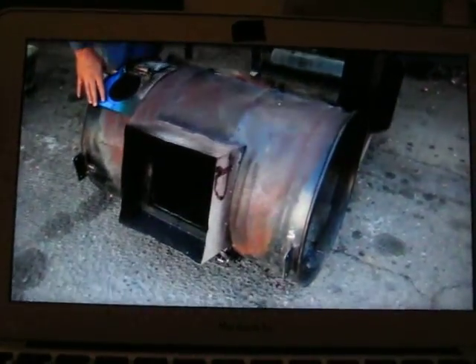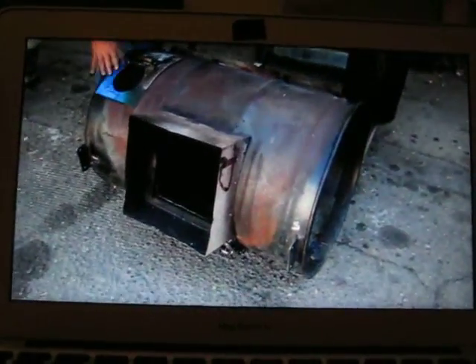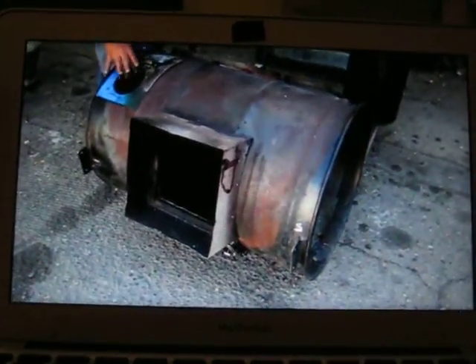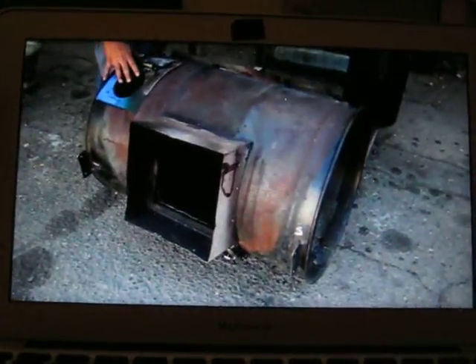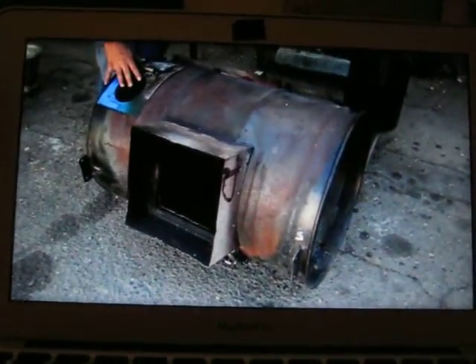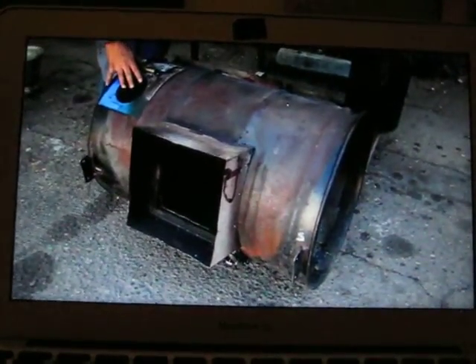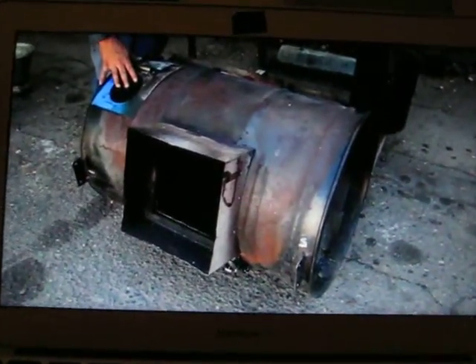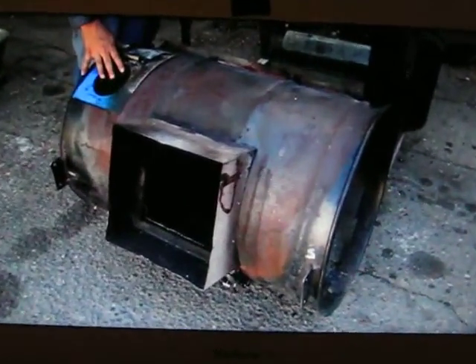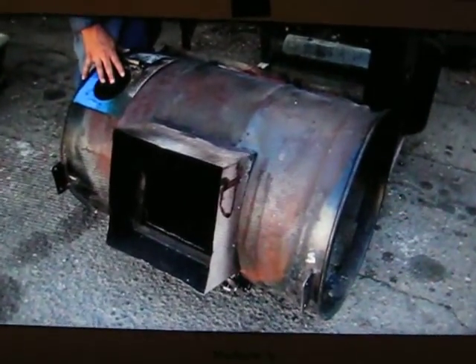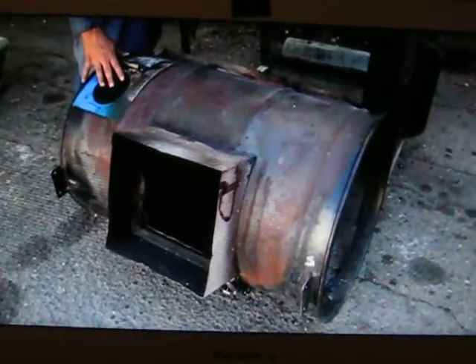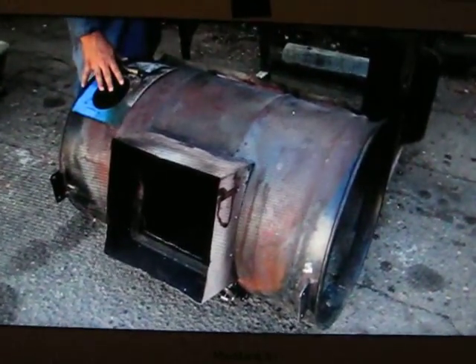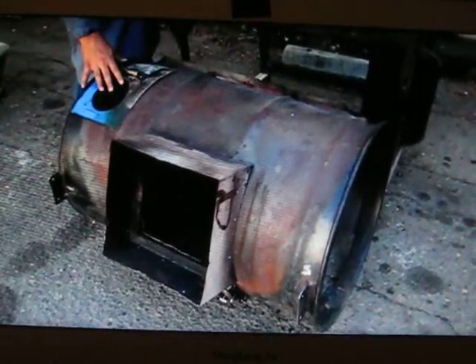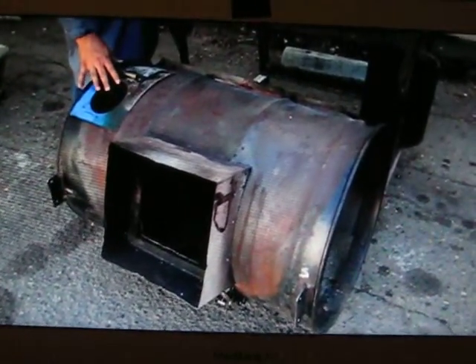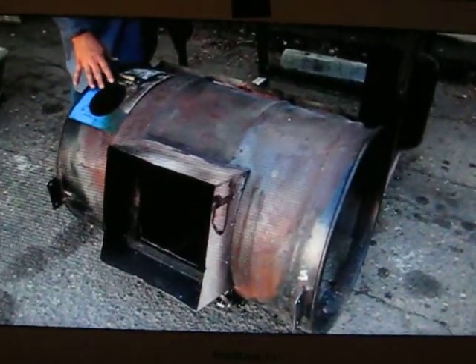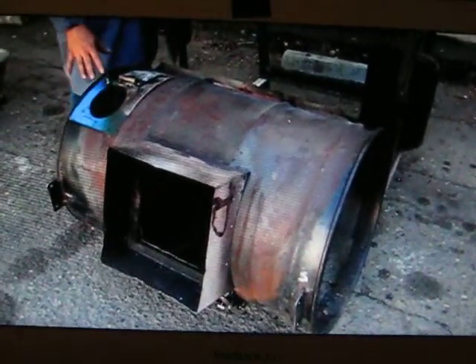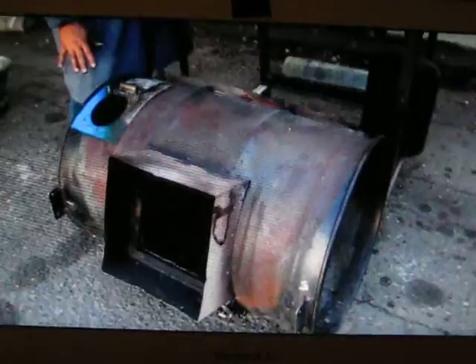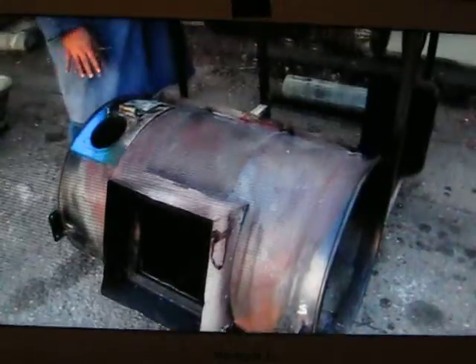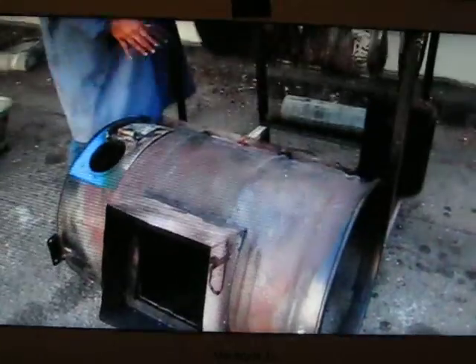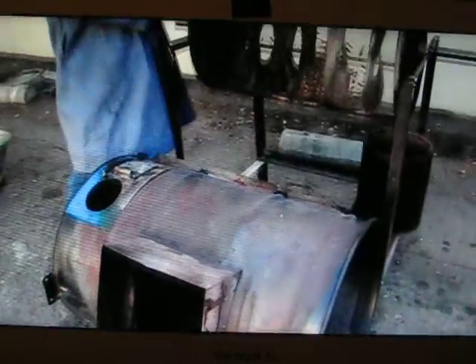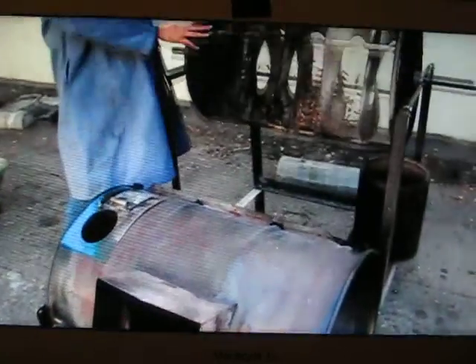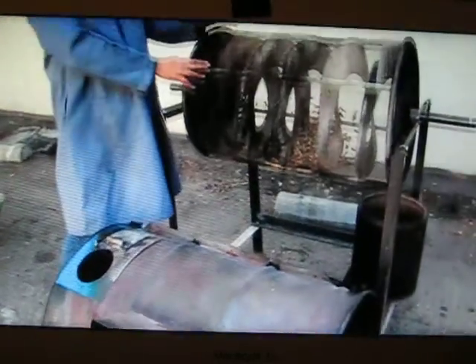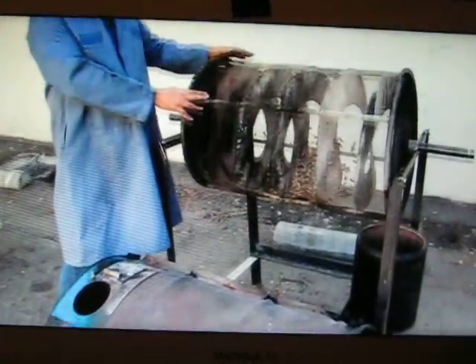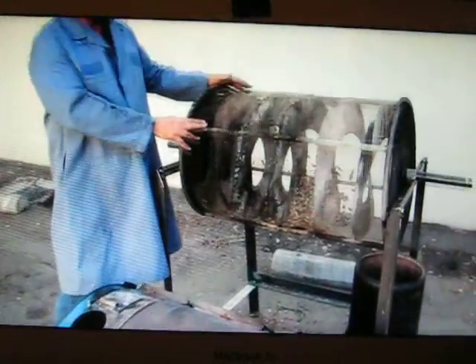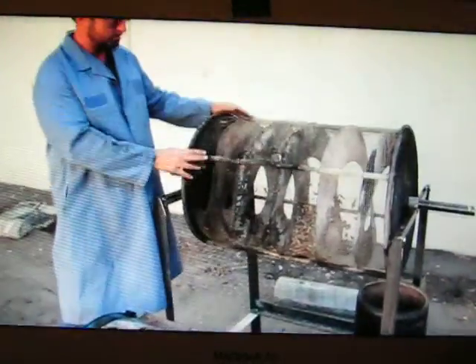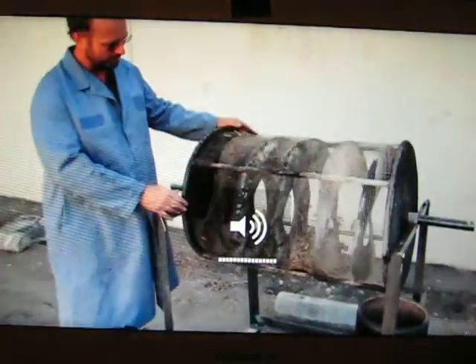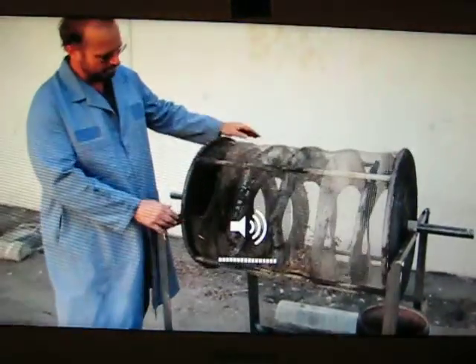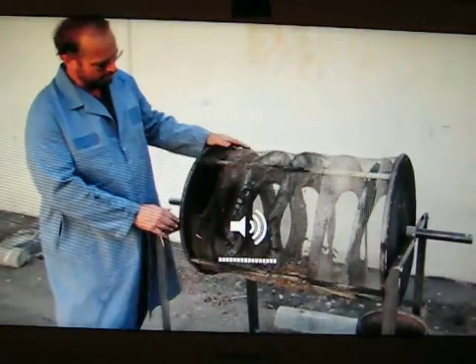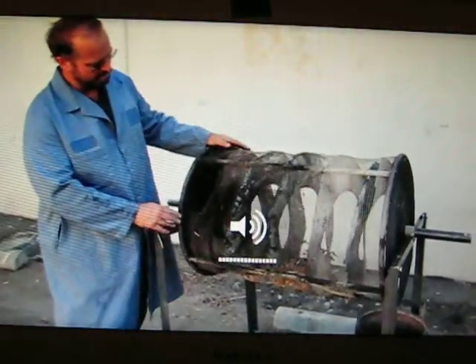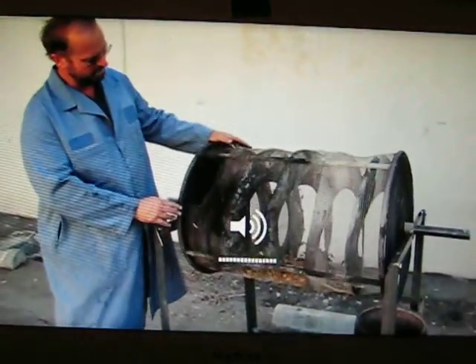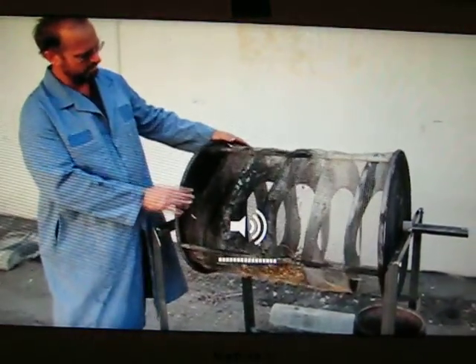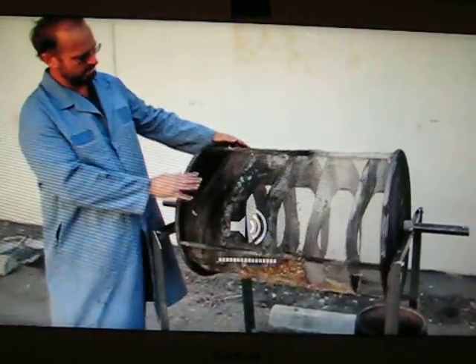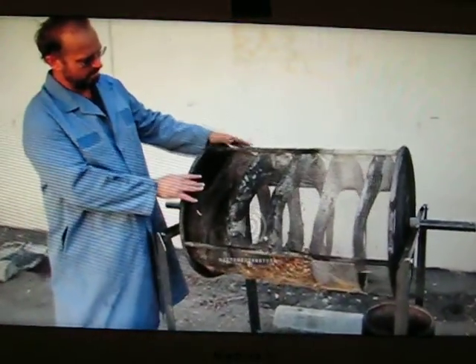We've removed this outer enclosure so that you can see the inner workings of the machine — the rotary hearth. The chip inlet is up here,